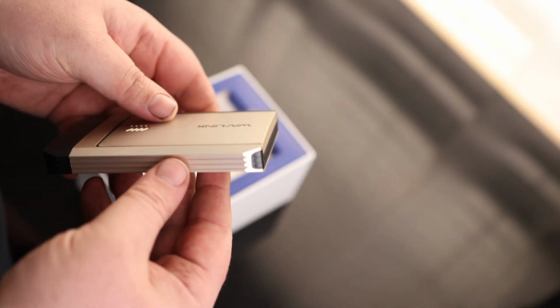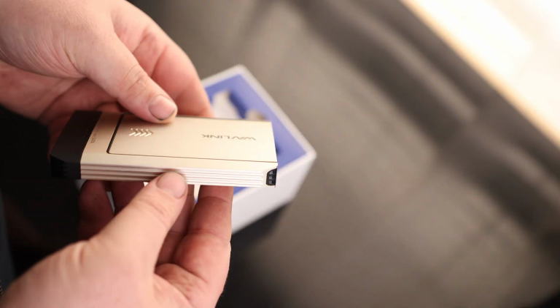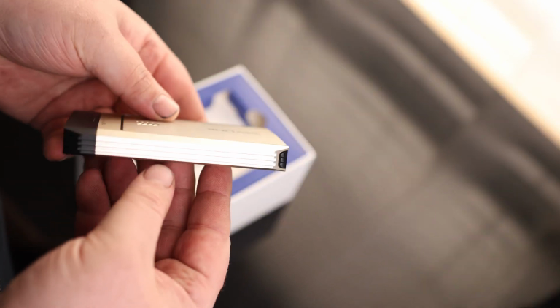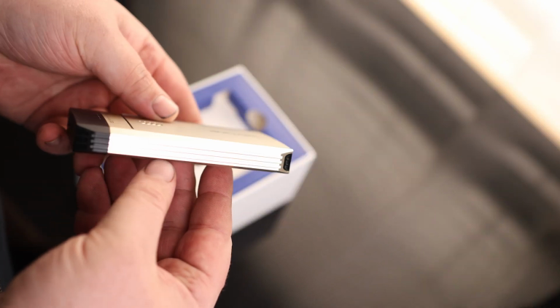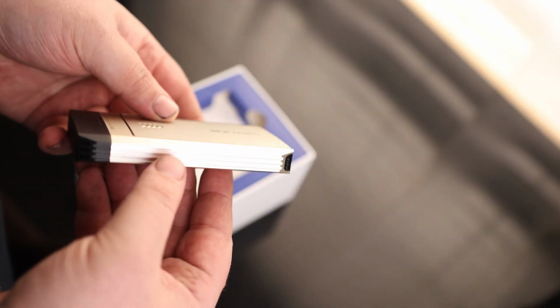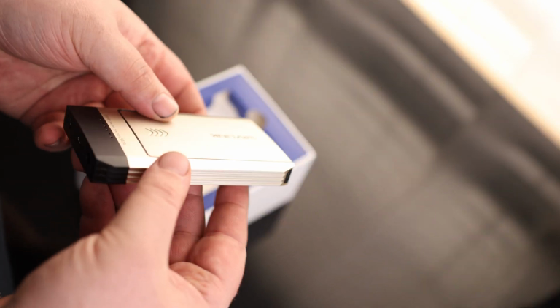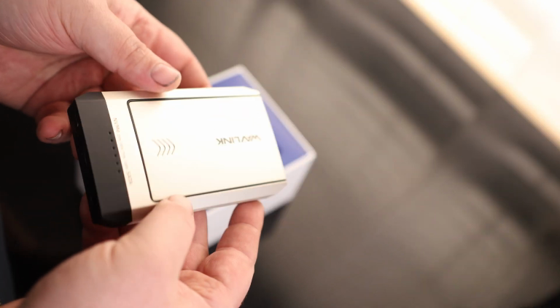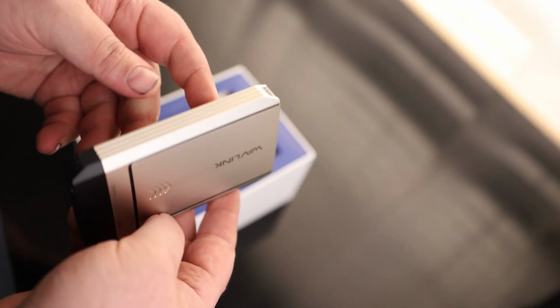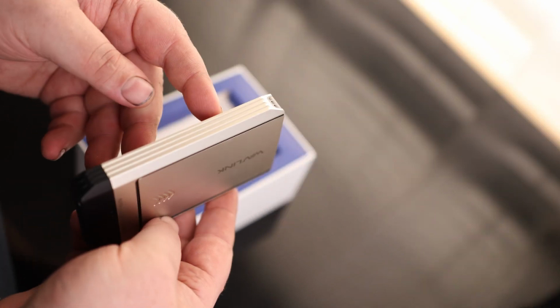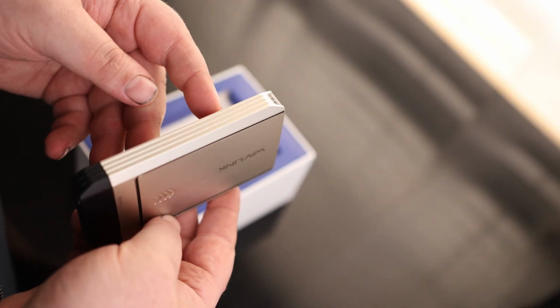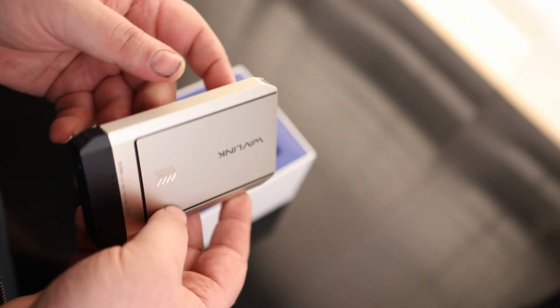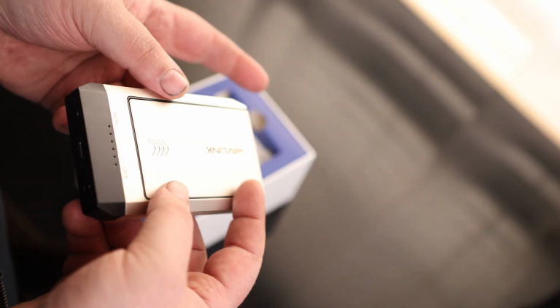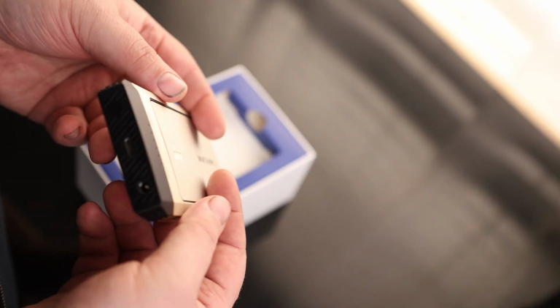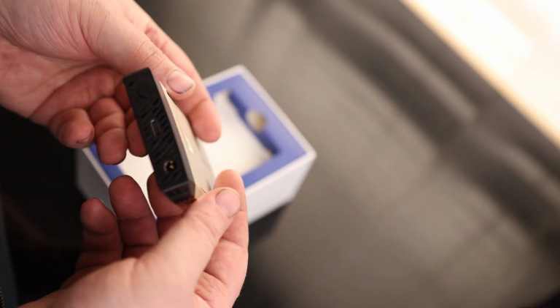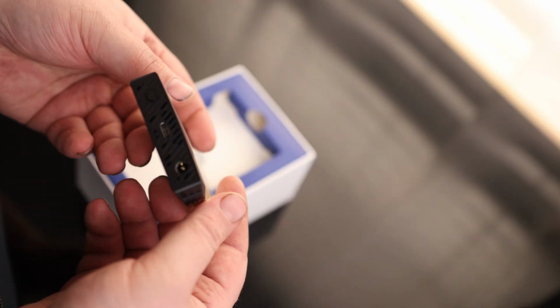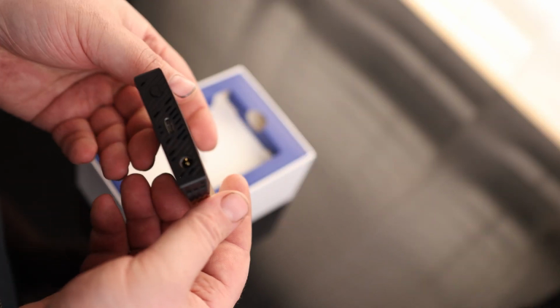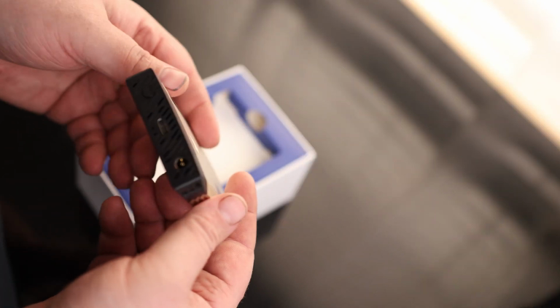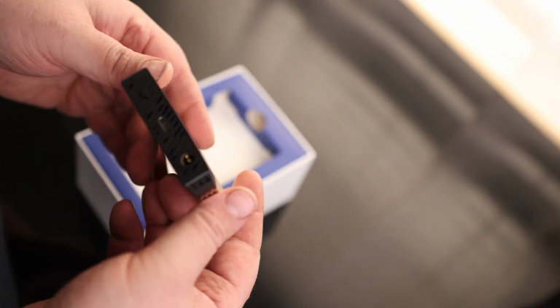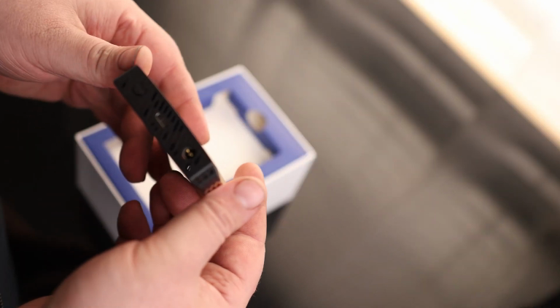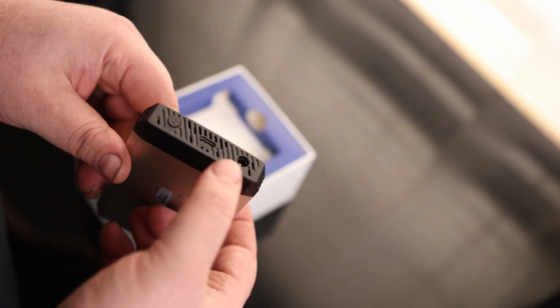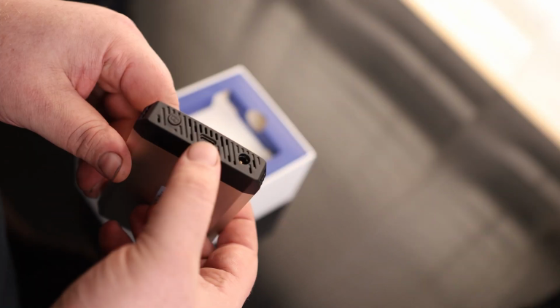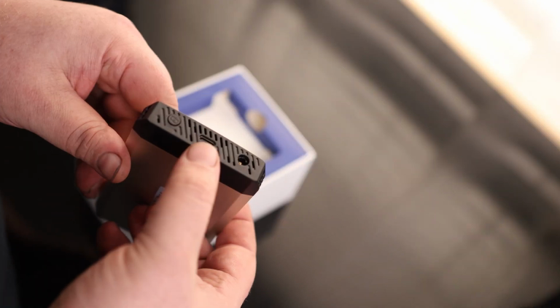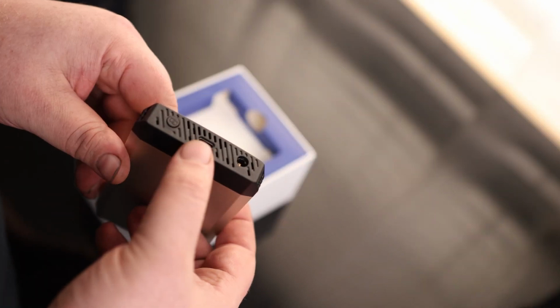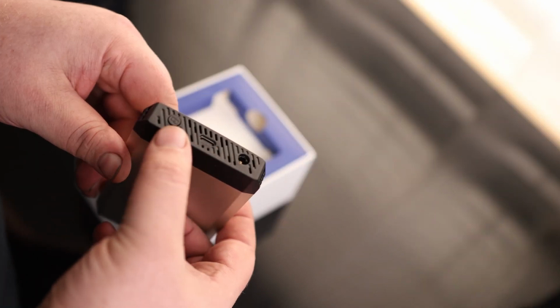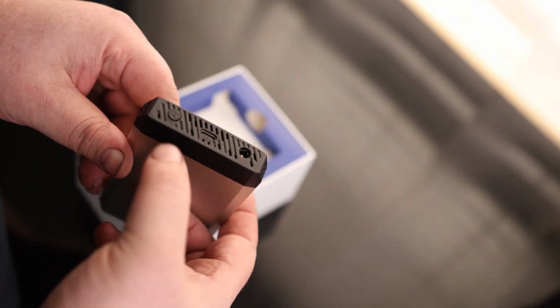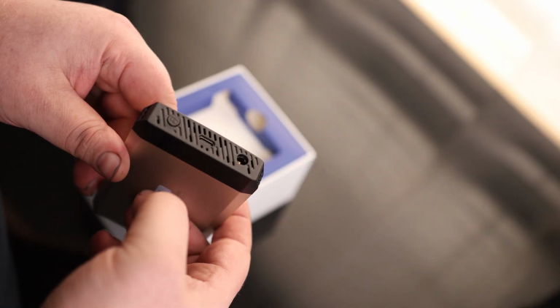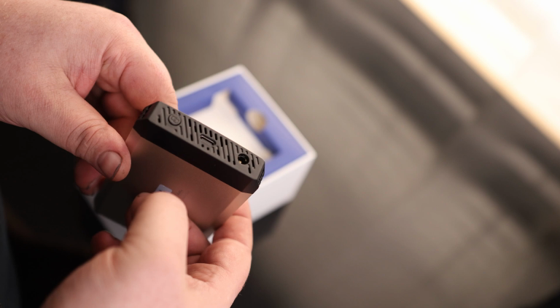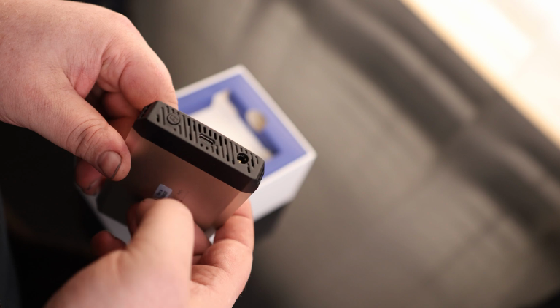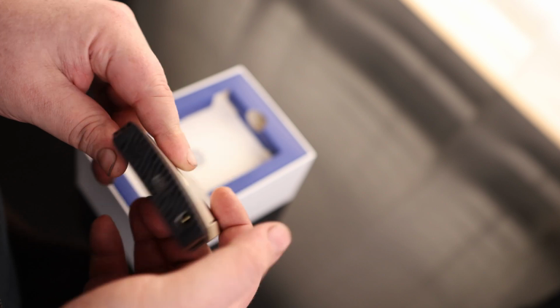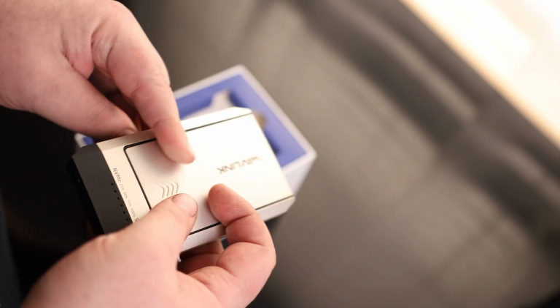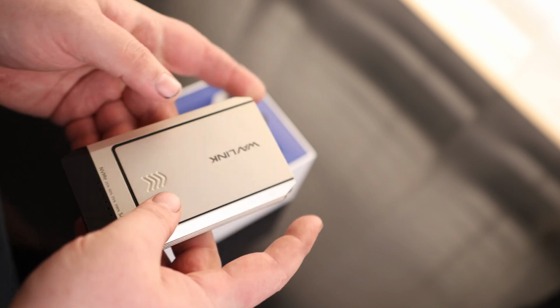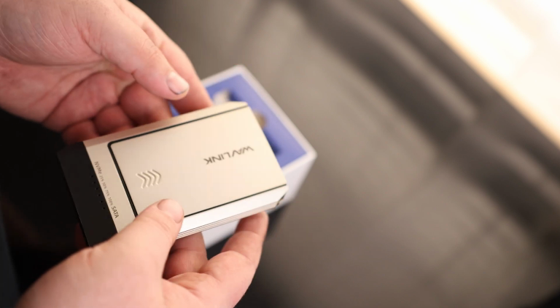So we got some vents around the back, nothing on the sides, and on the front we got power, USB-C, and the clone button.